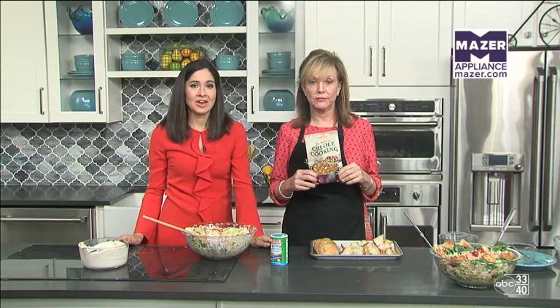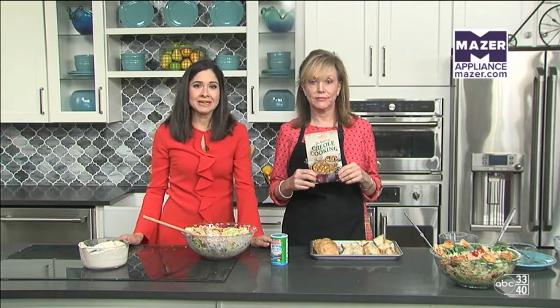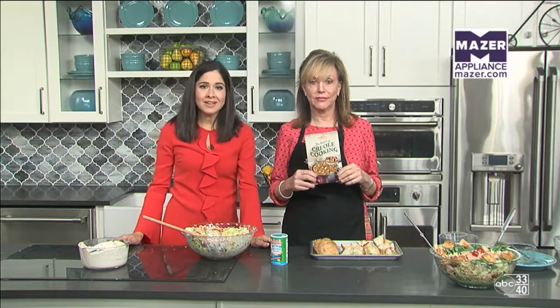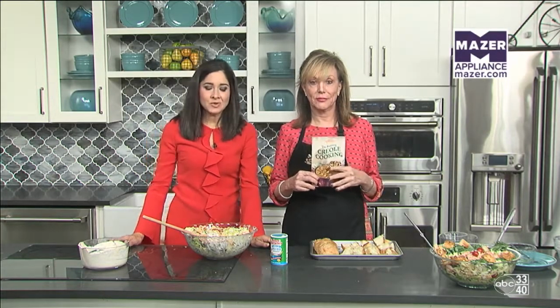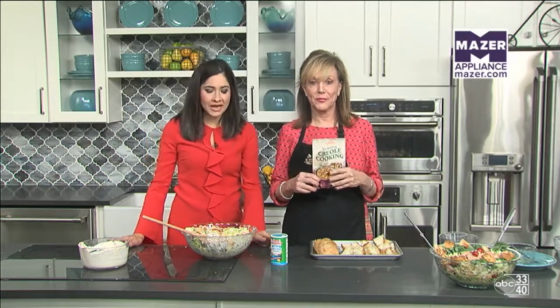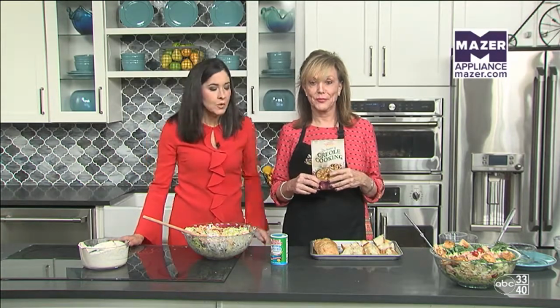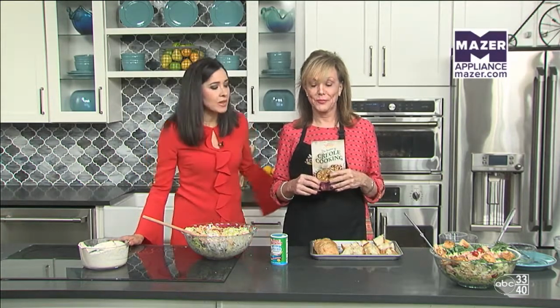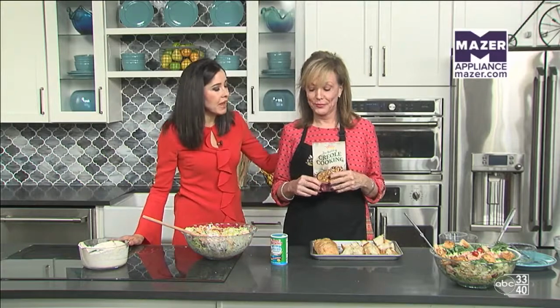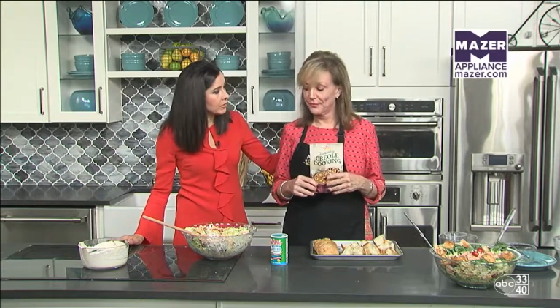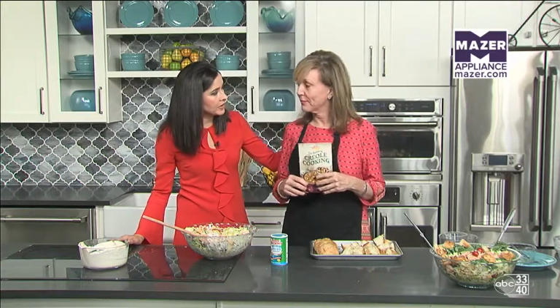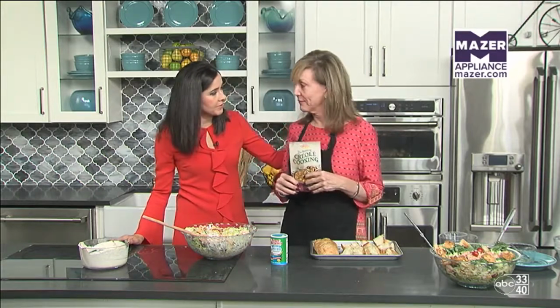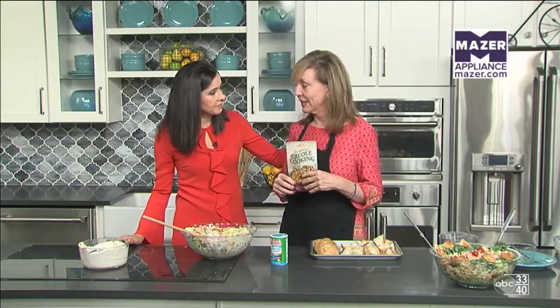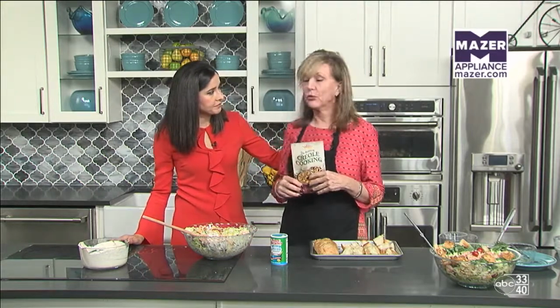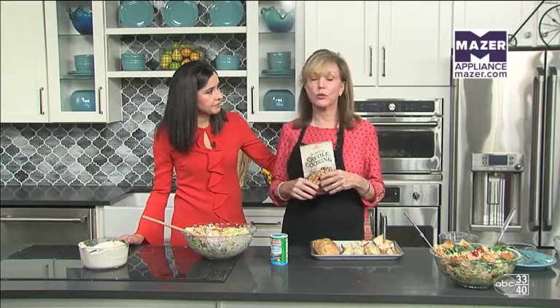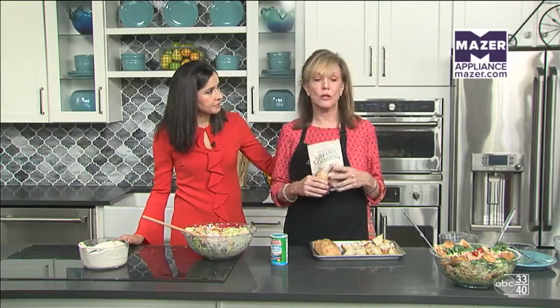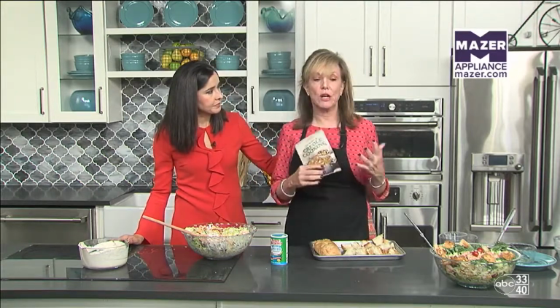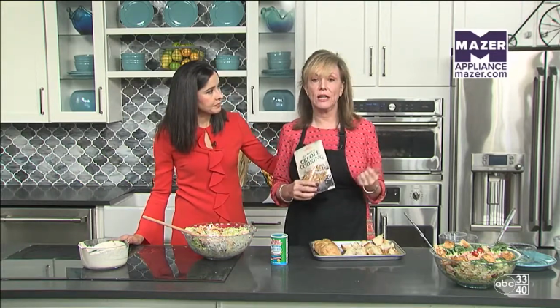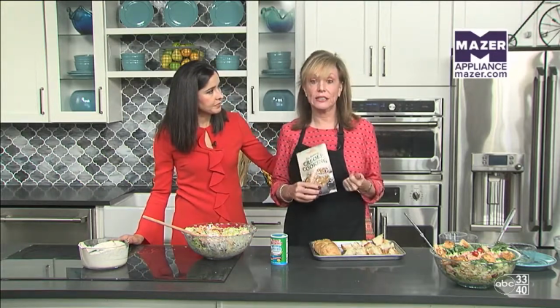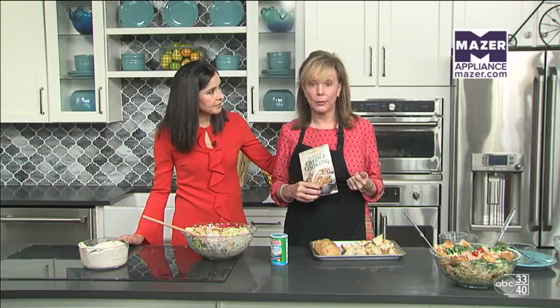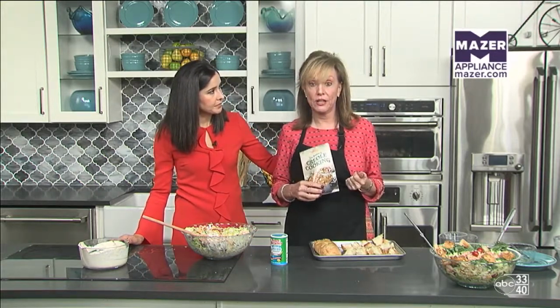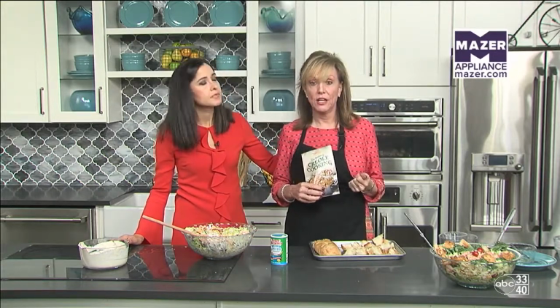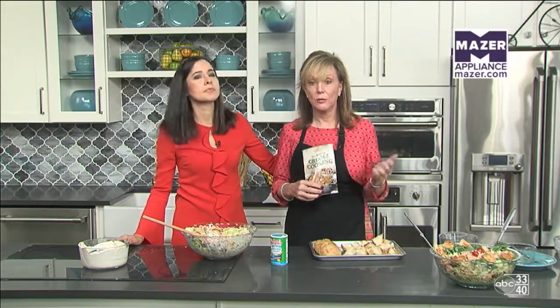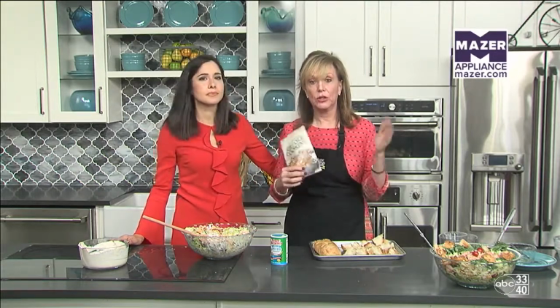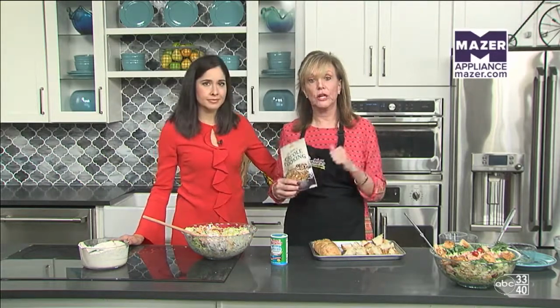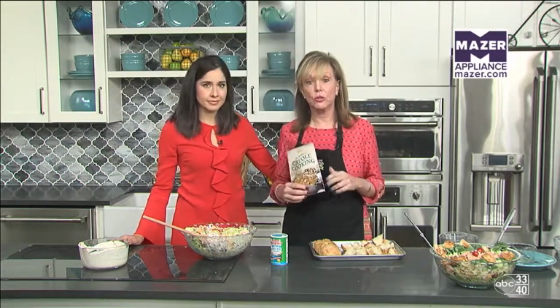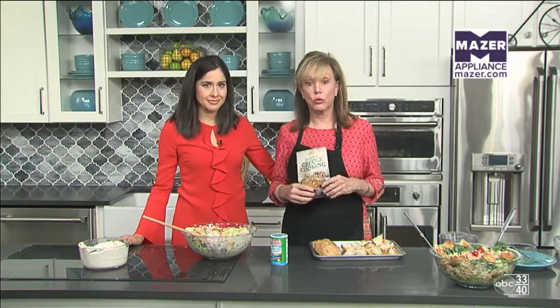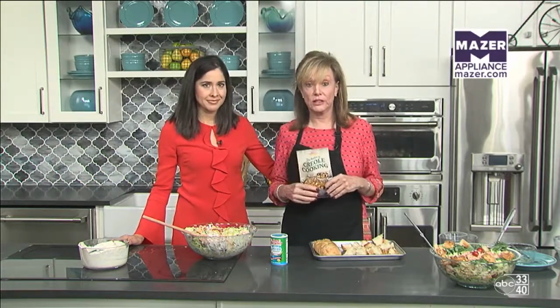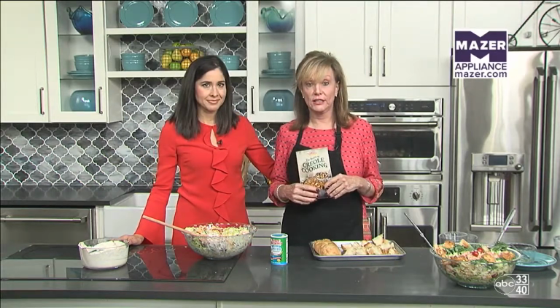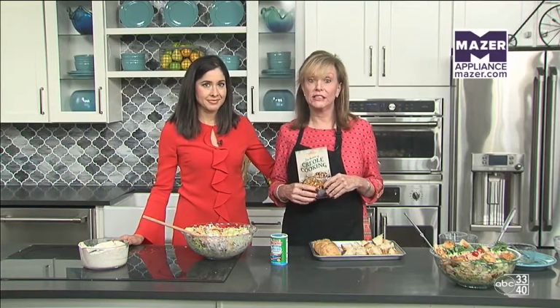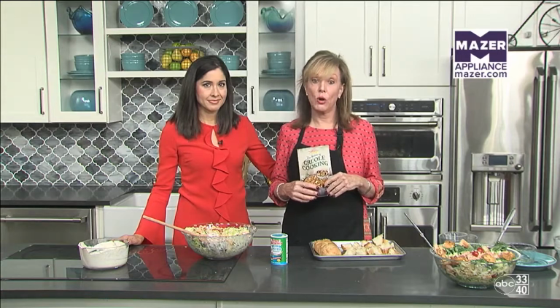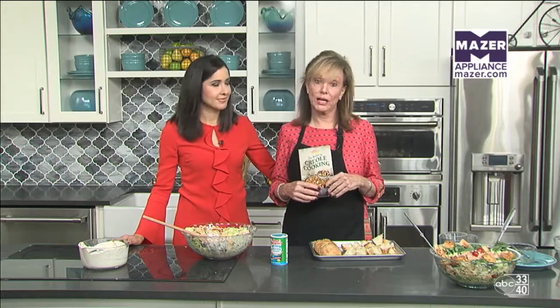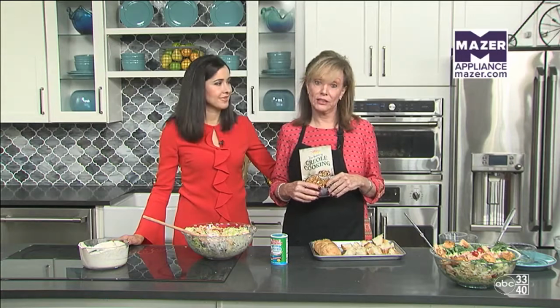When we come back, what are we working on? We're doing marinated salmon, and we're going to do an indoor grill today because it's so hot outside.